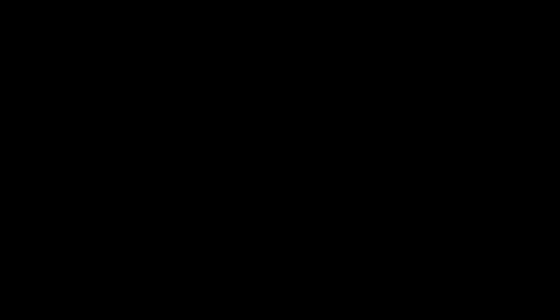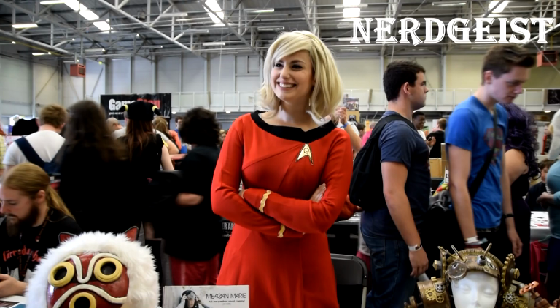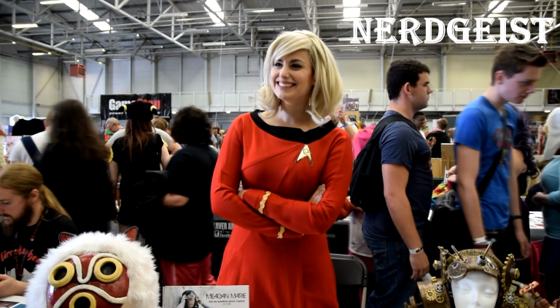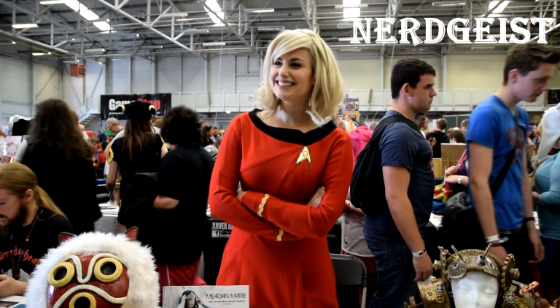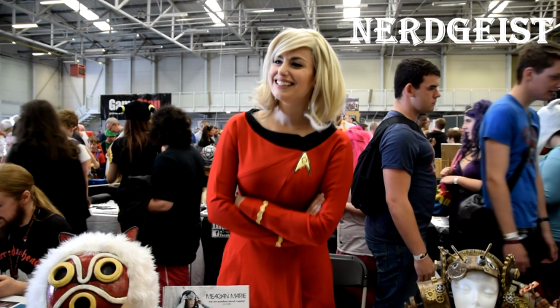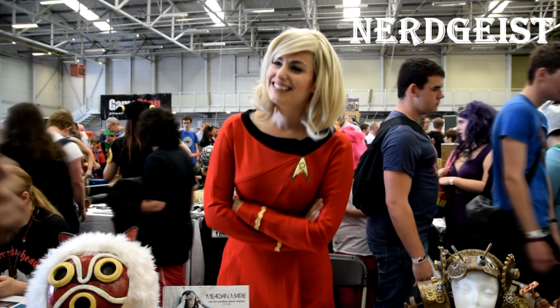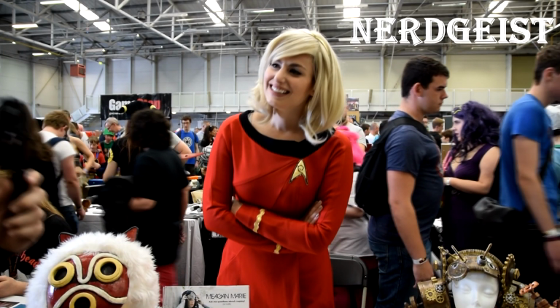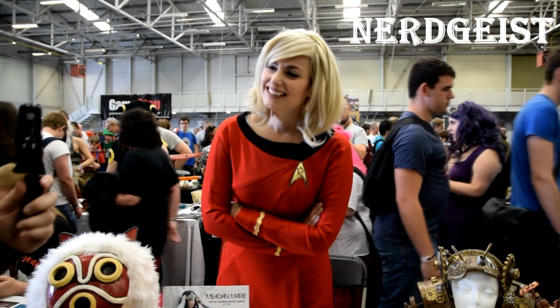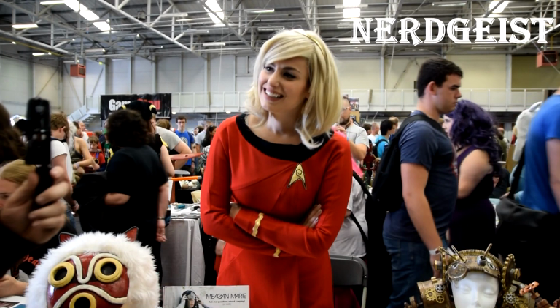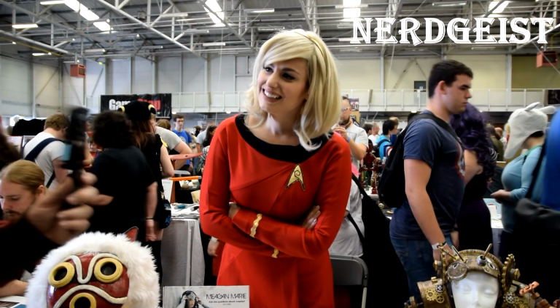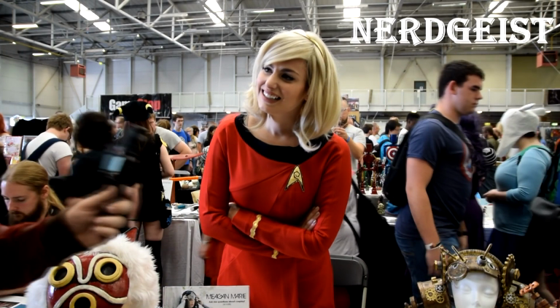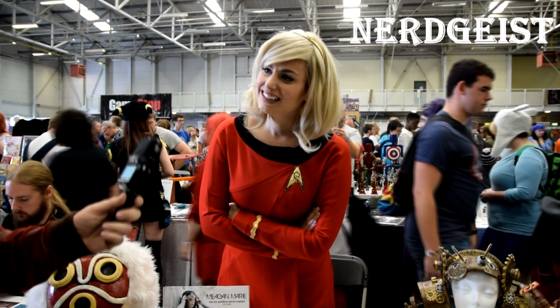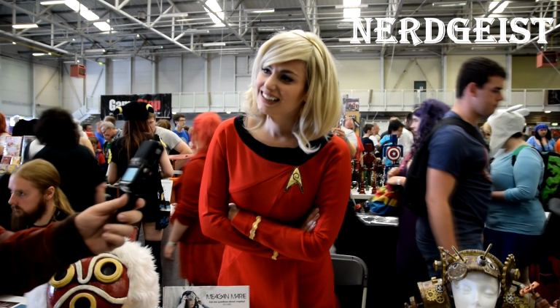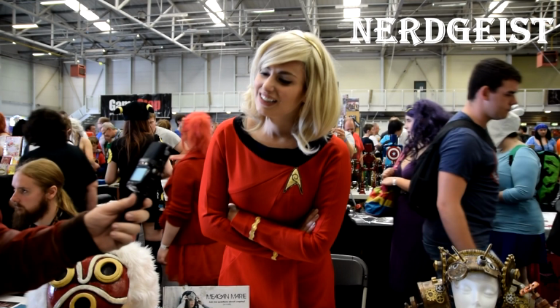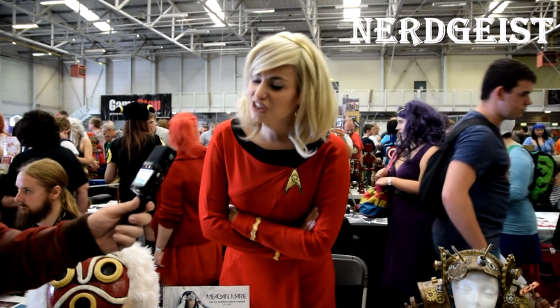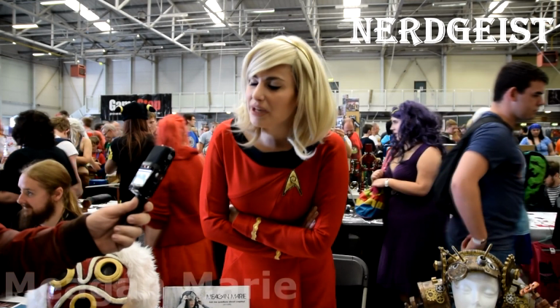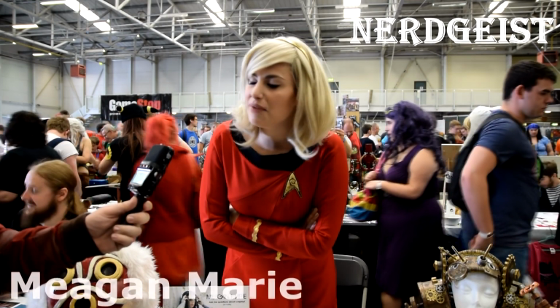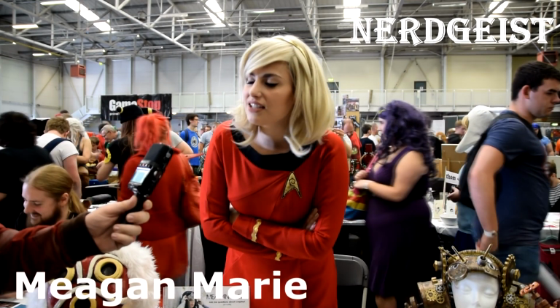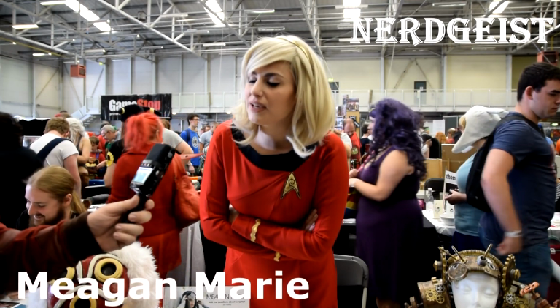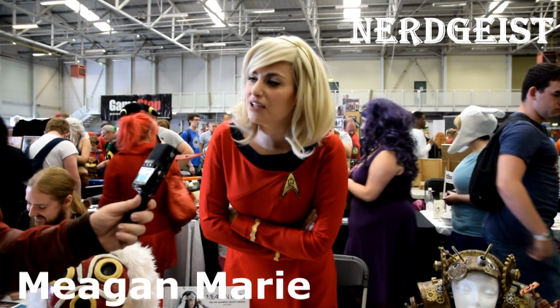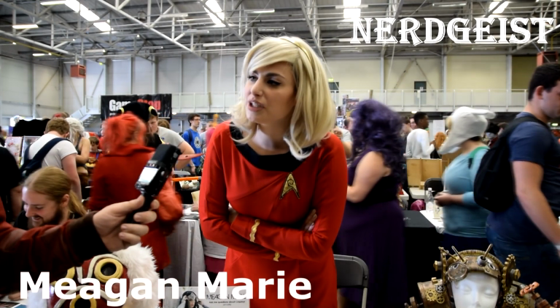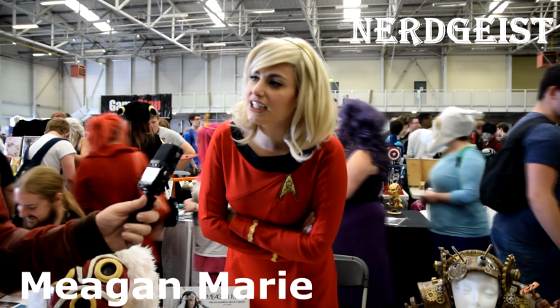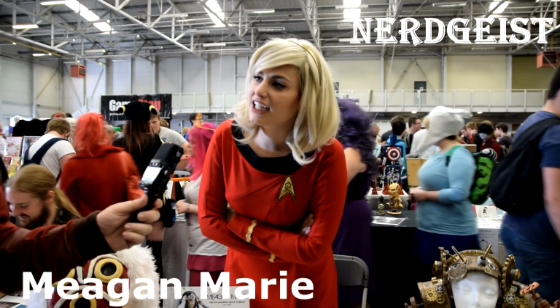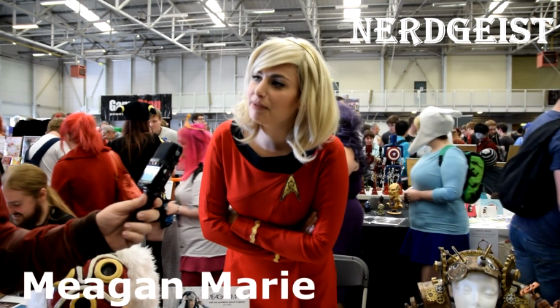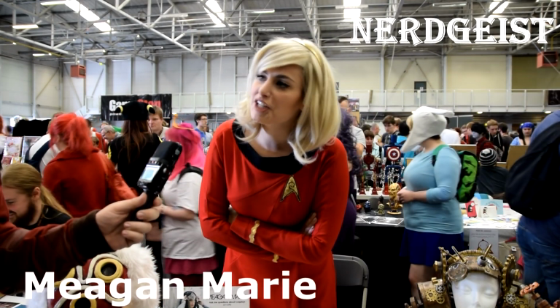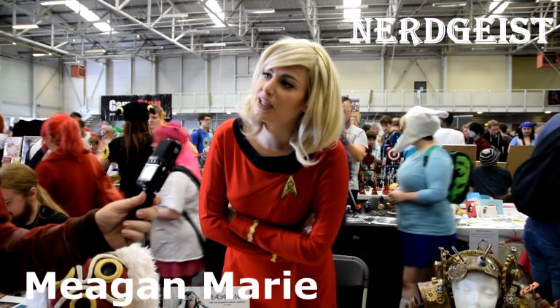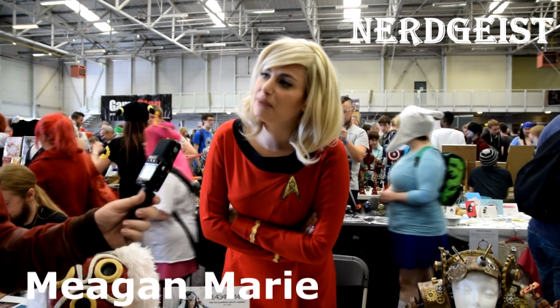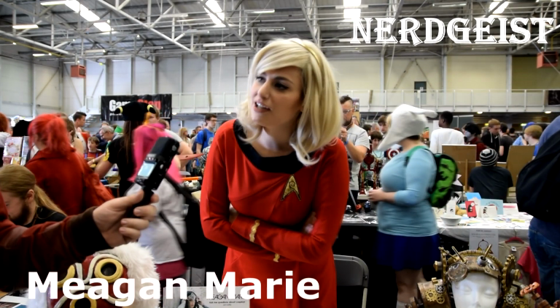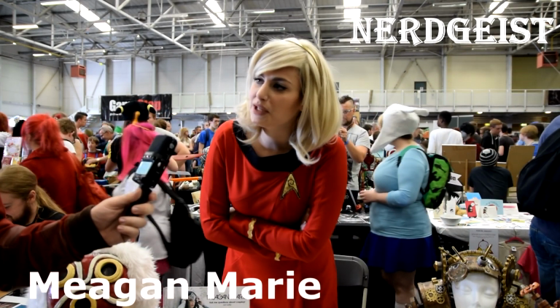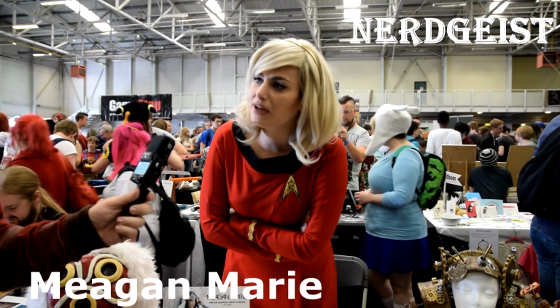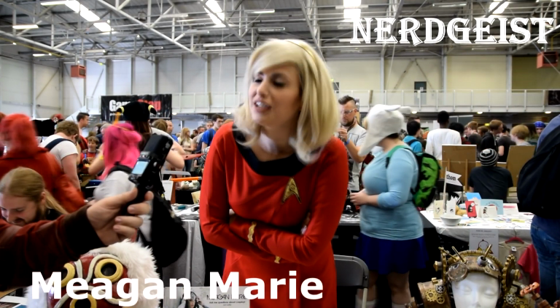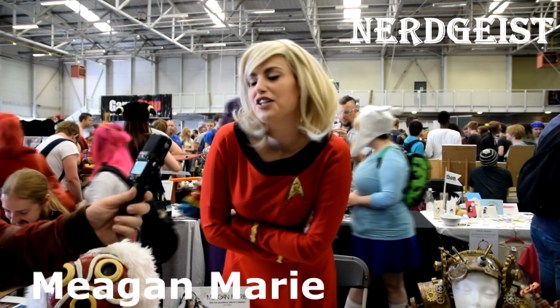Tell us who you are in first place. Sure, my name is Meagan Marie, and I'm a cosplayer. I've been cosplaying for about 10 years.